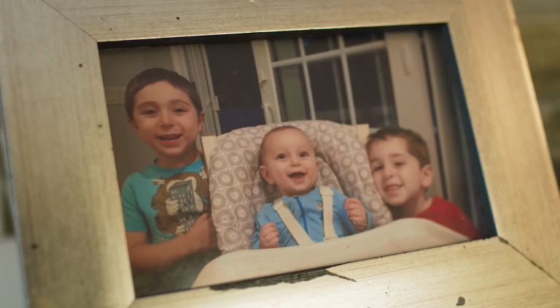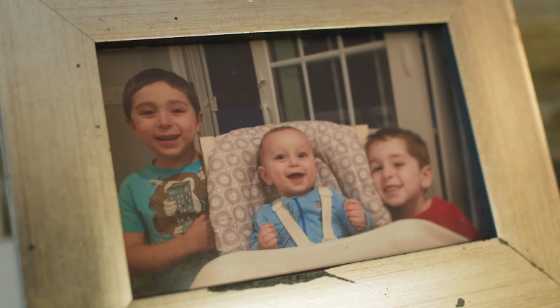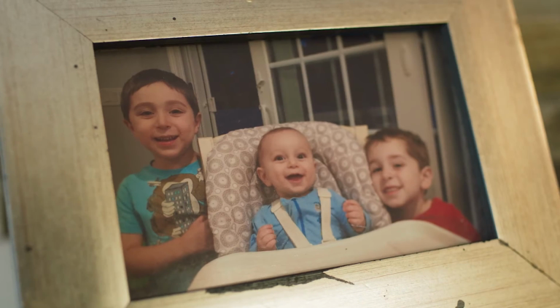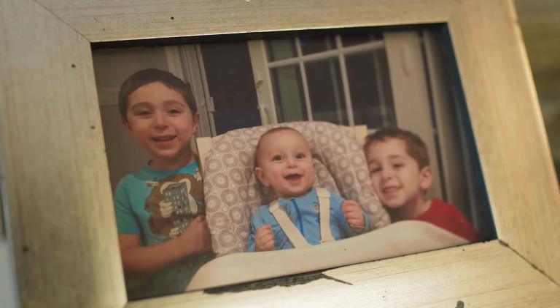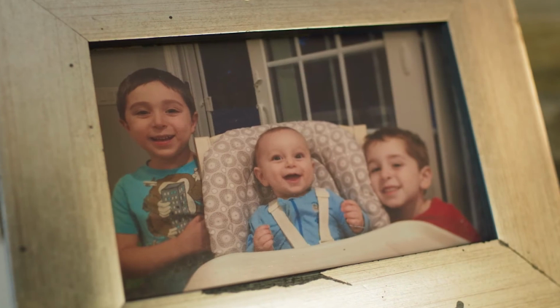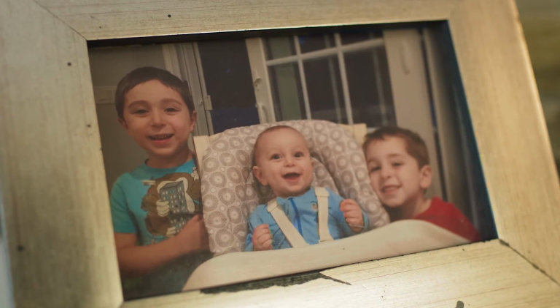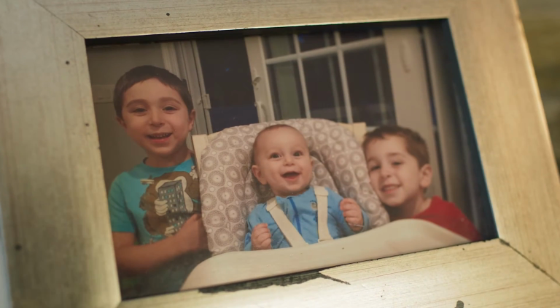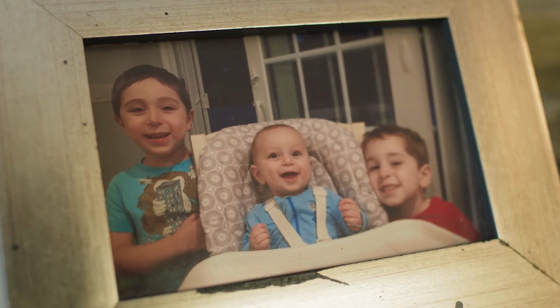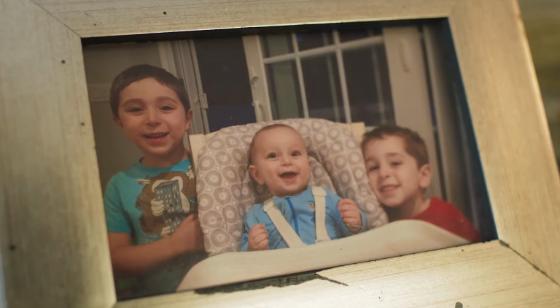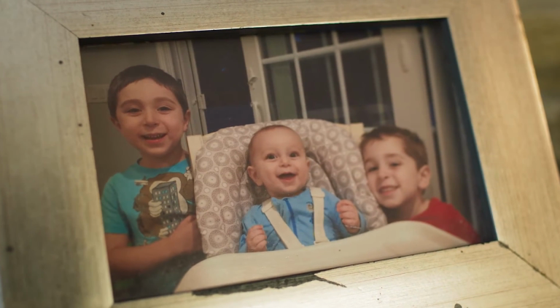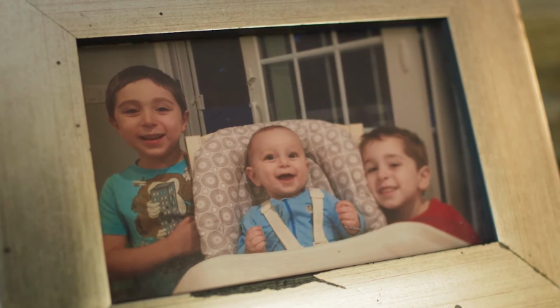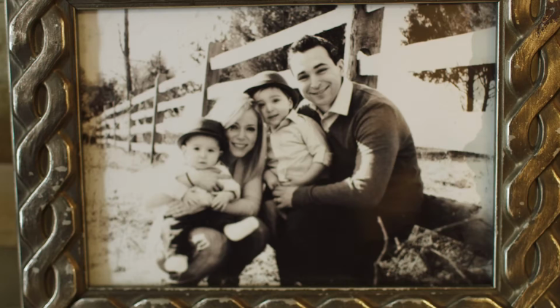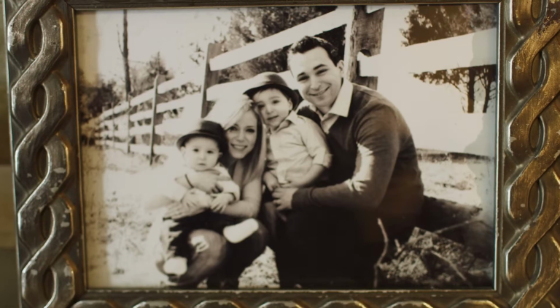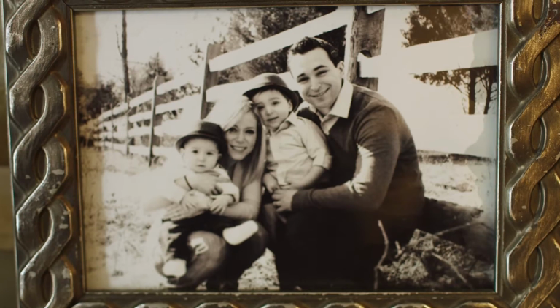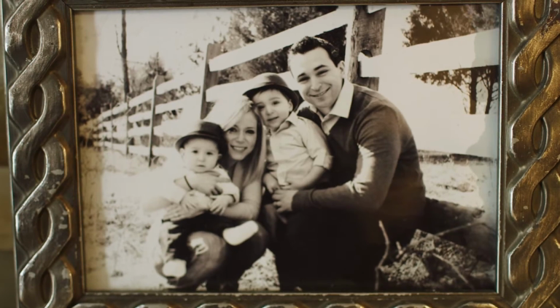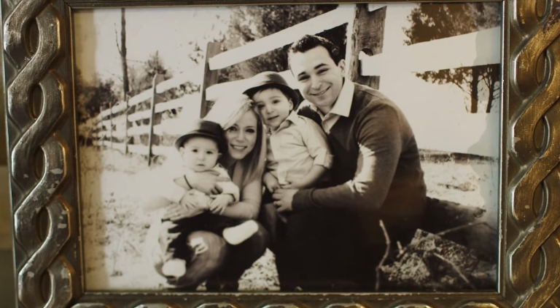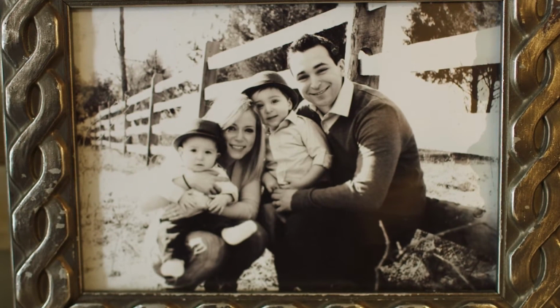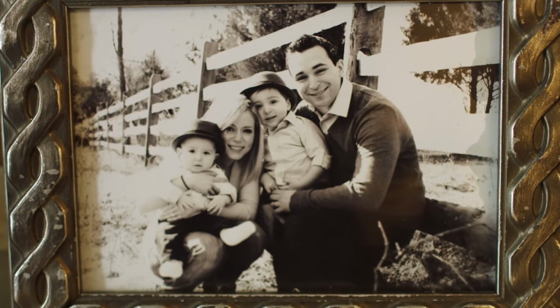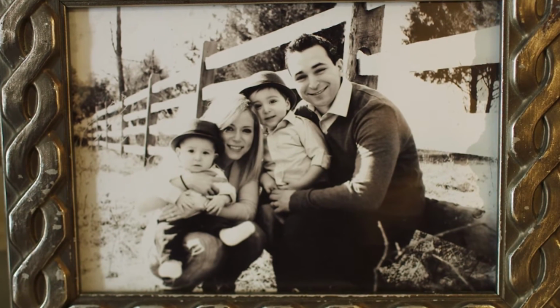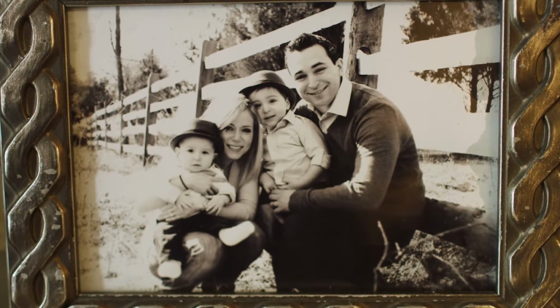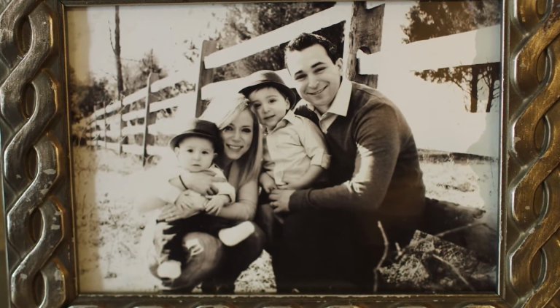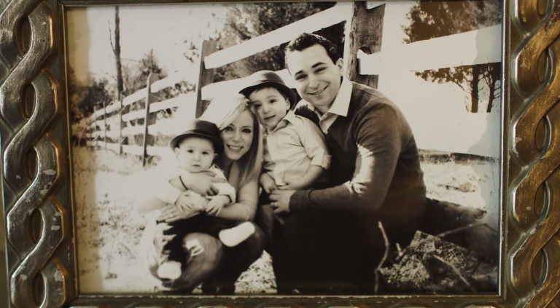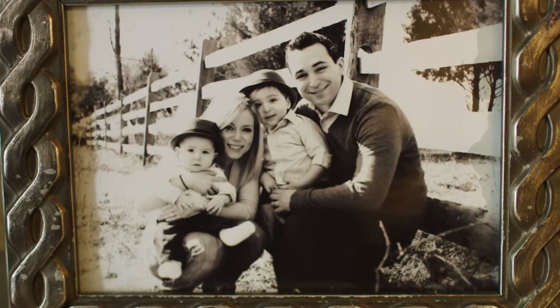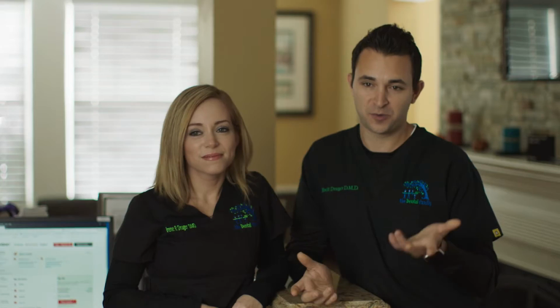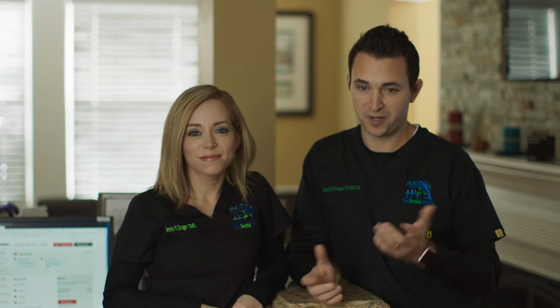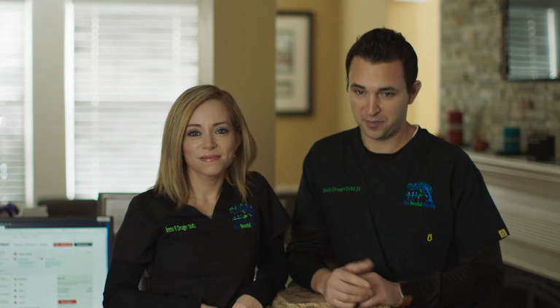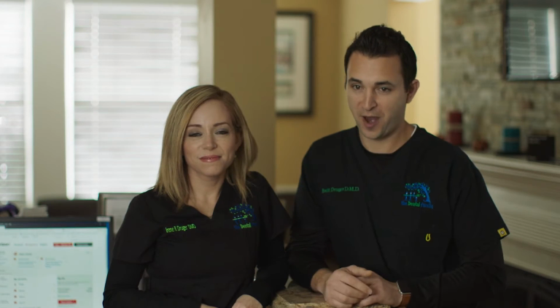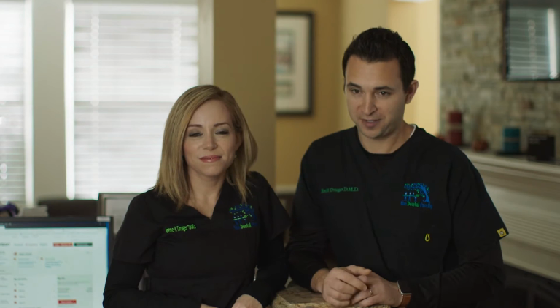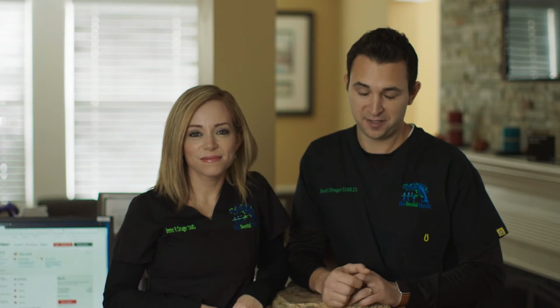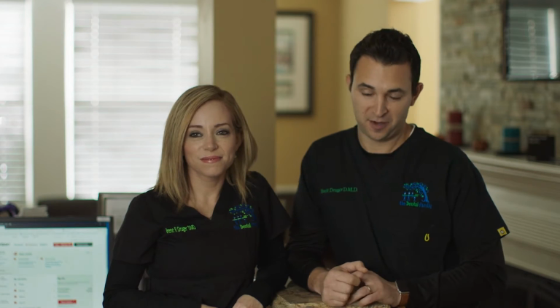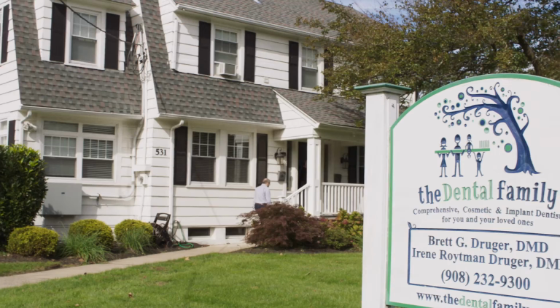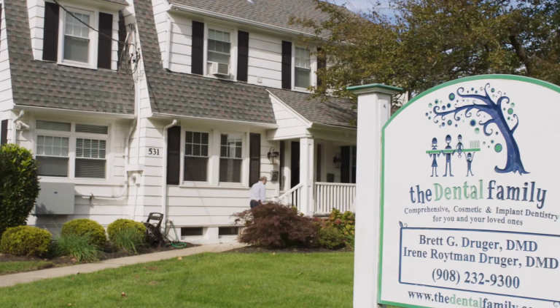We have three little boys and we wanted to have a very family-oriented practice. That's why we named the practice The Dental Family.